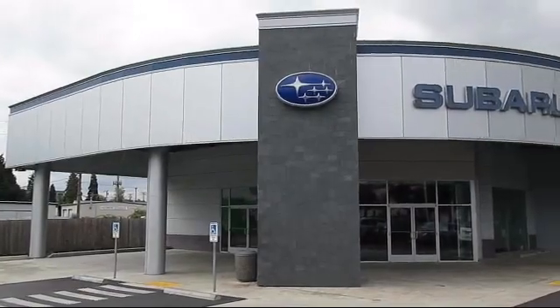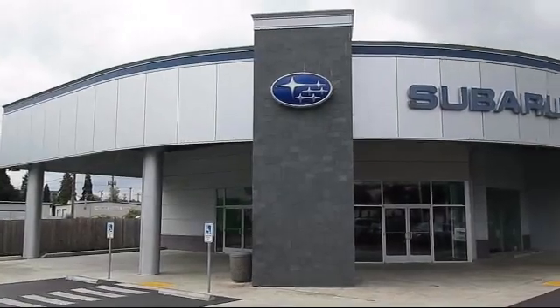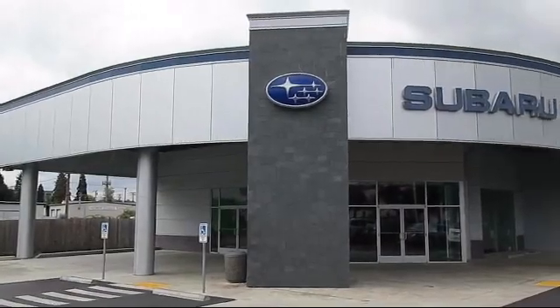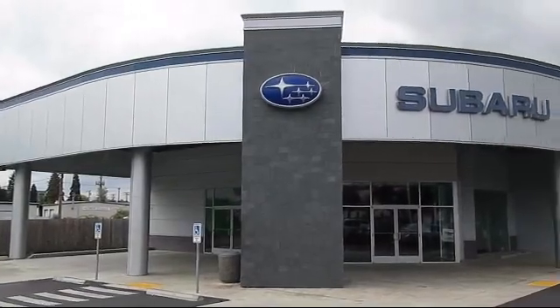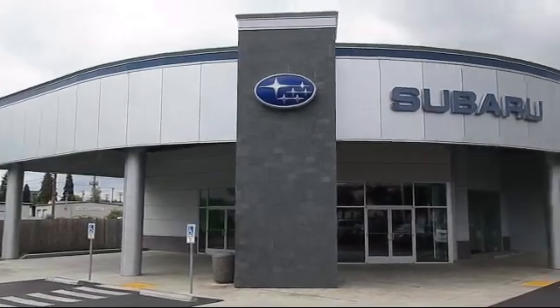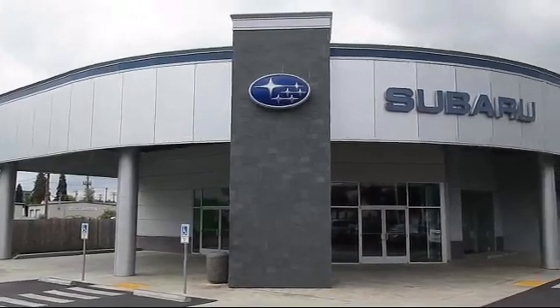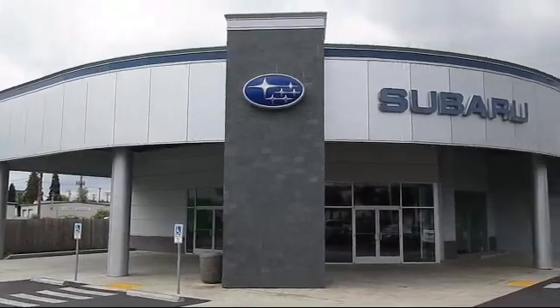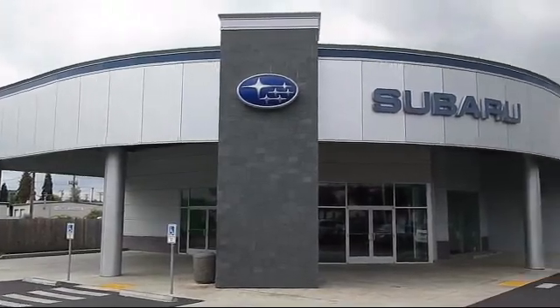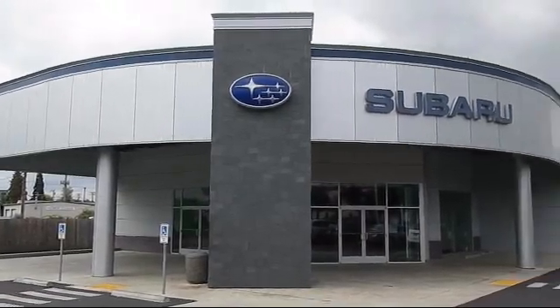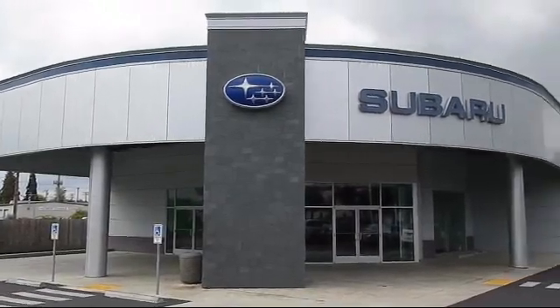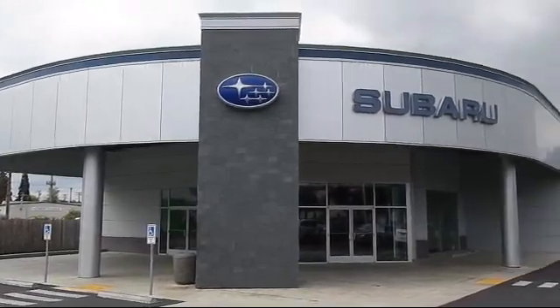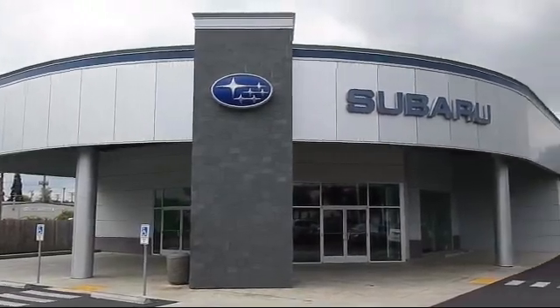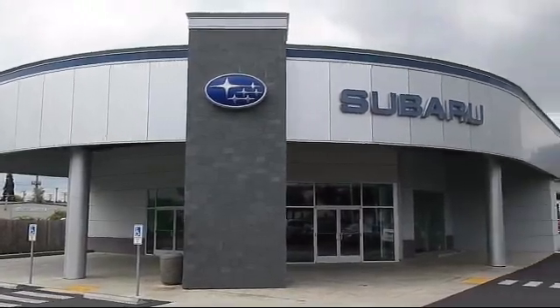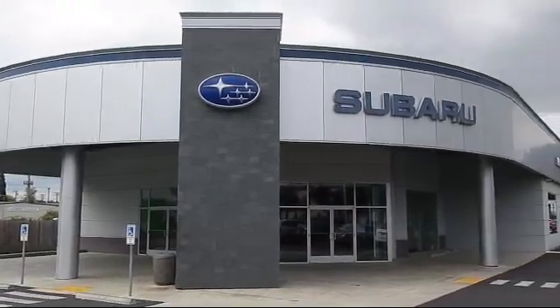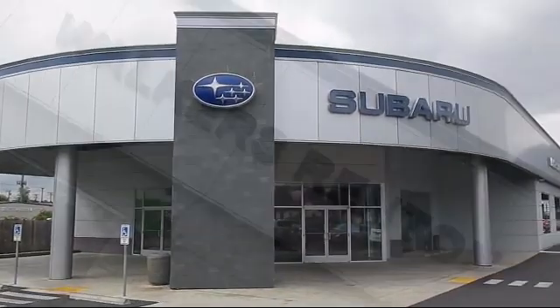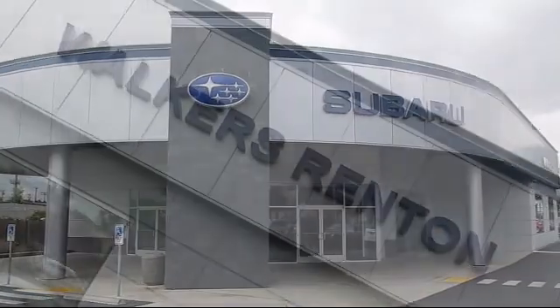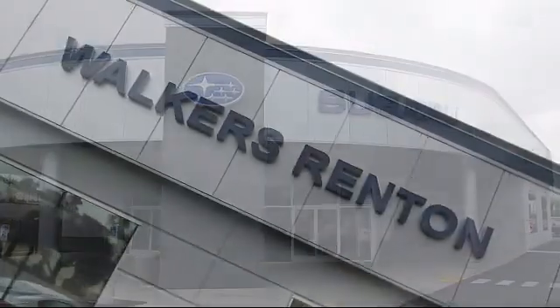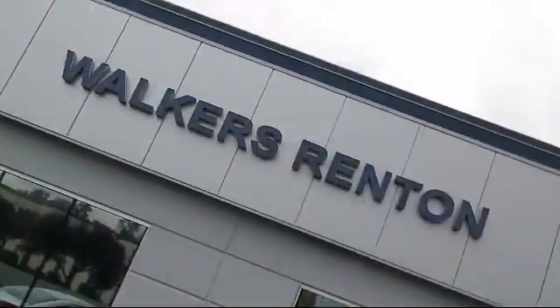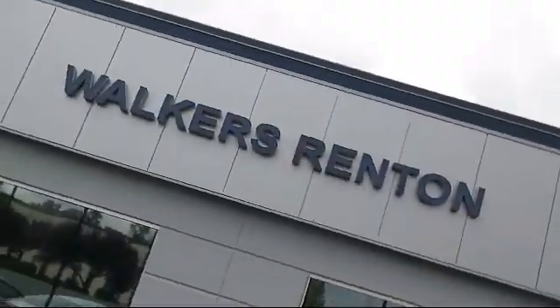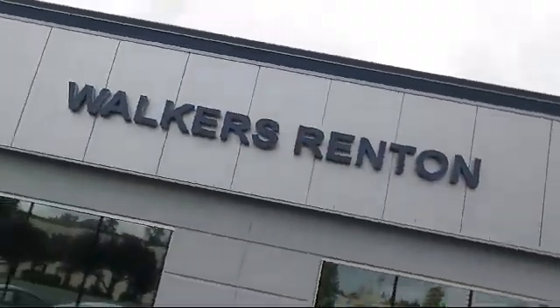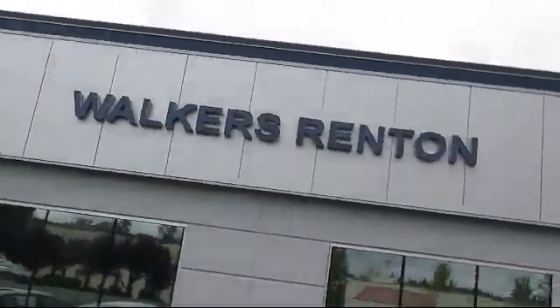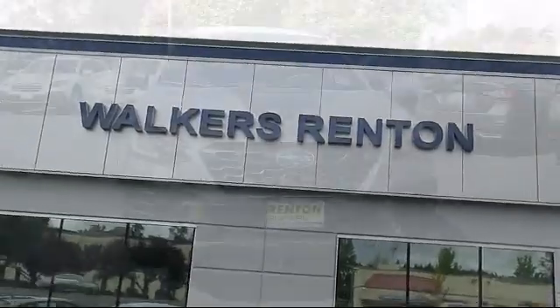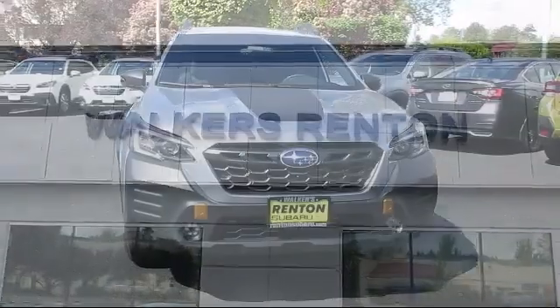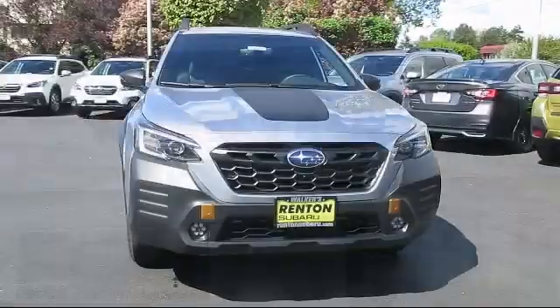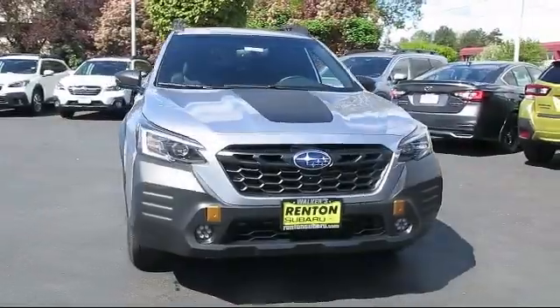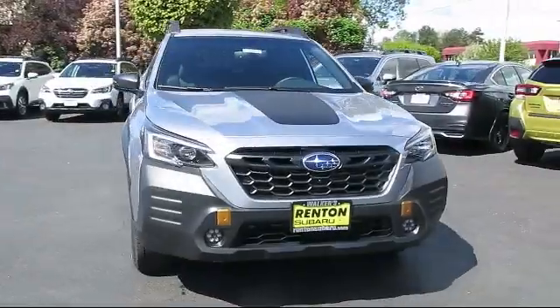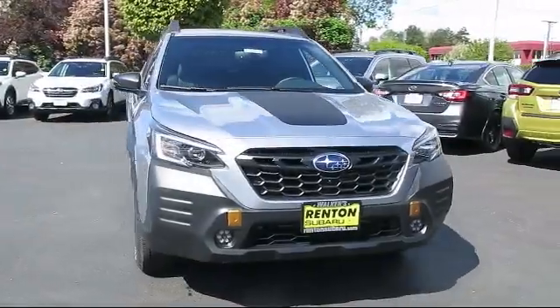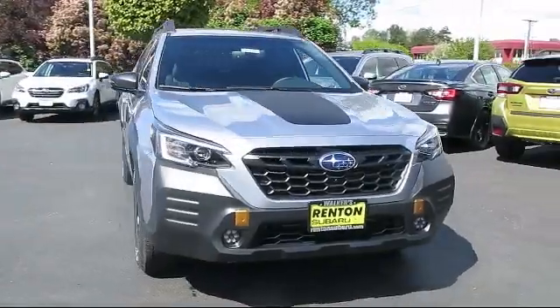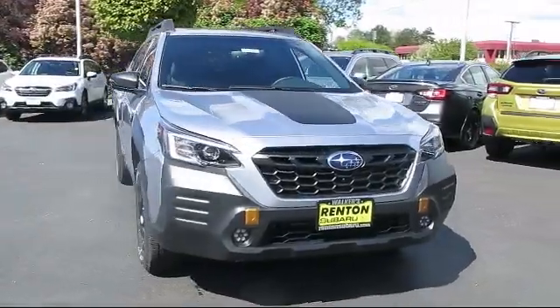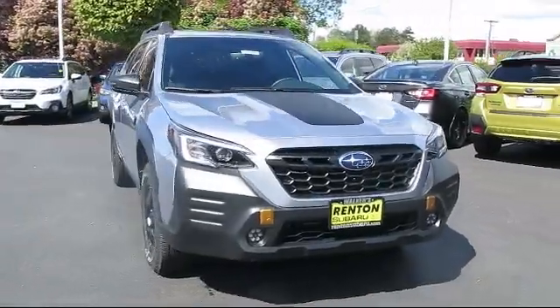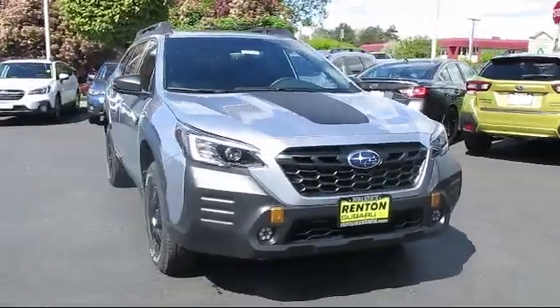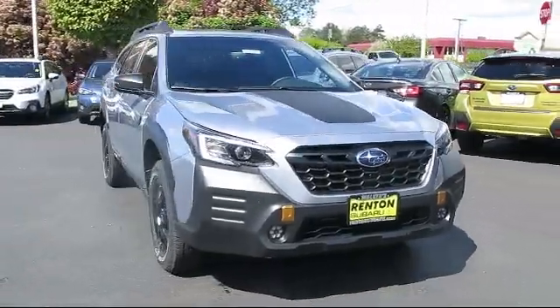Welcome to Walker's Rentin' Subaru. Here's a look at another vehicle from our great selection of cars, trucks, and SUVs.